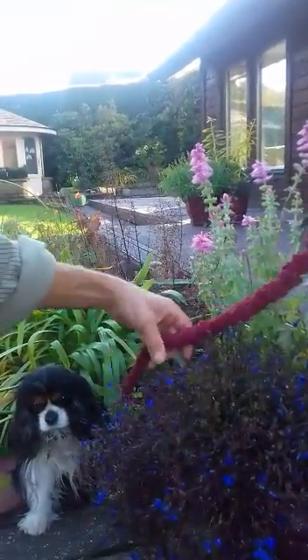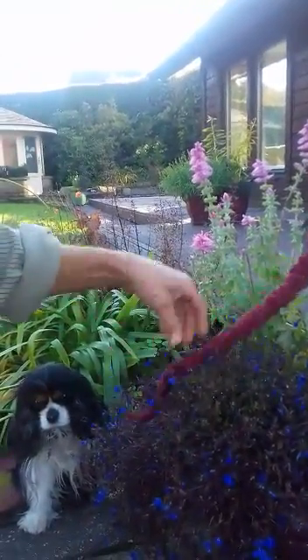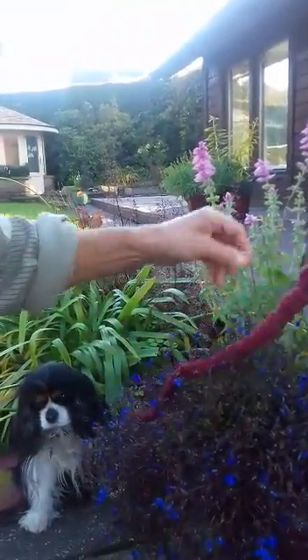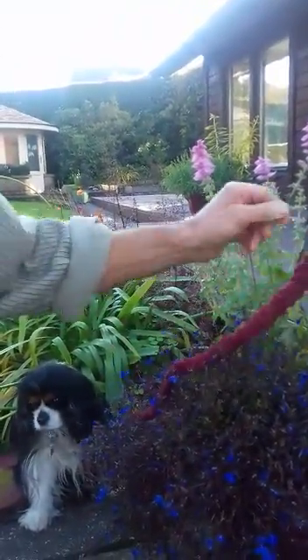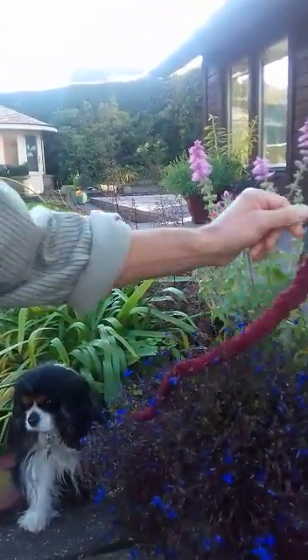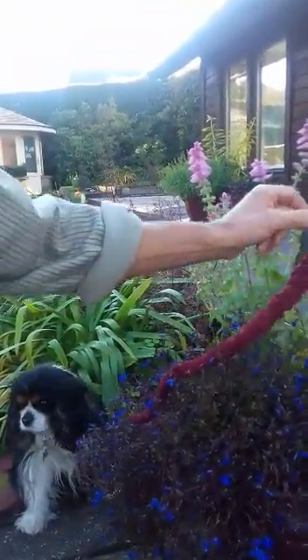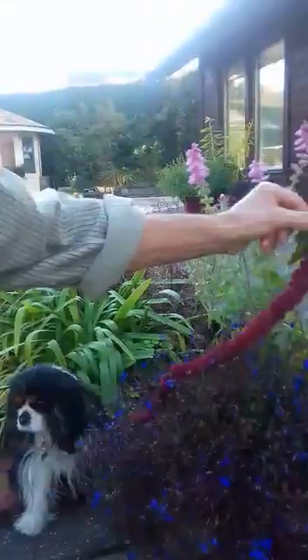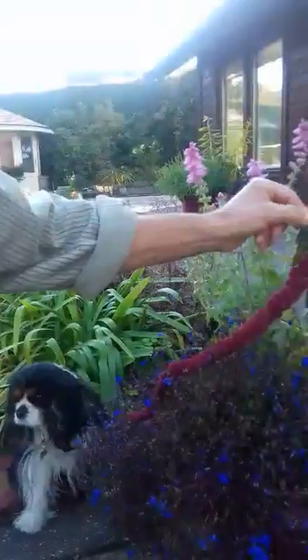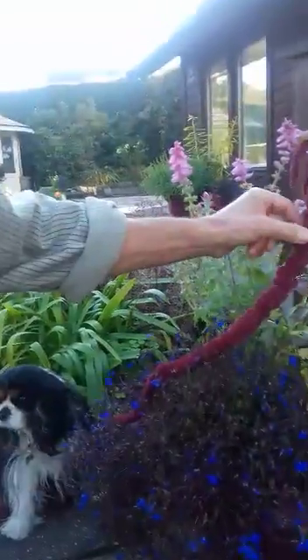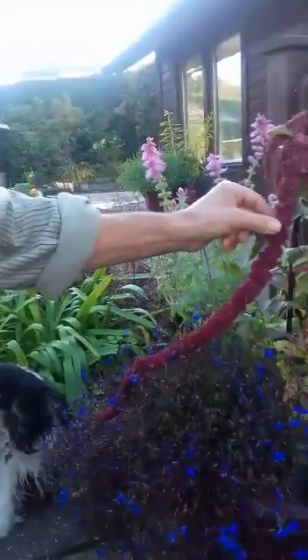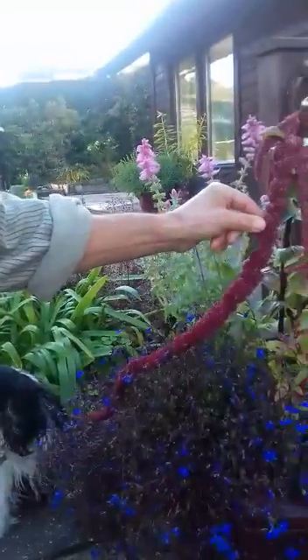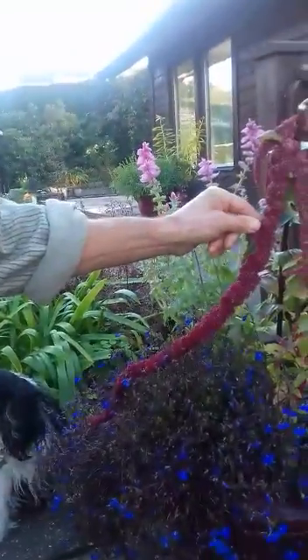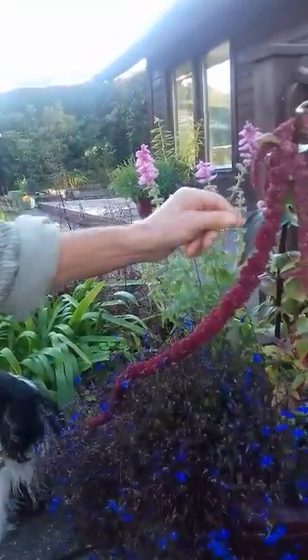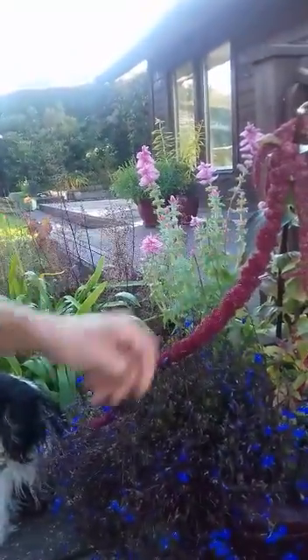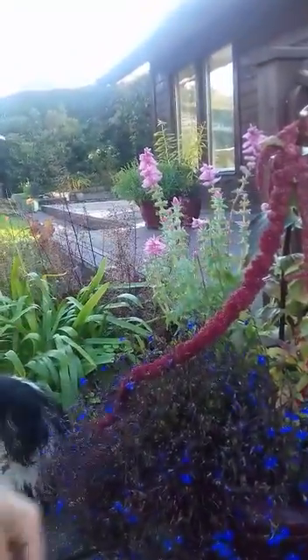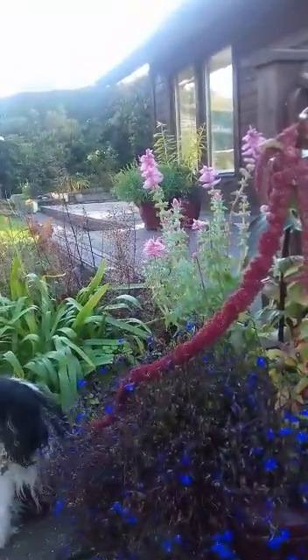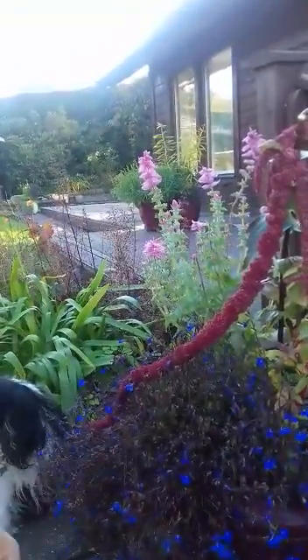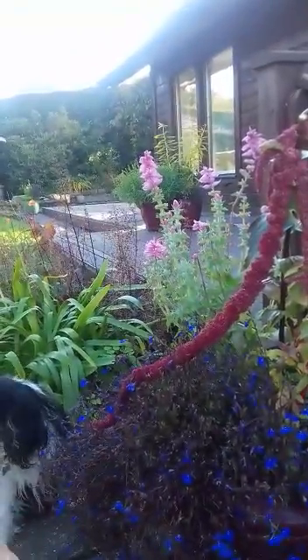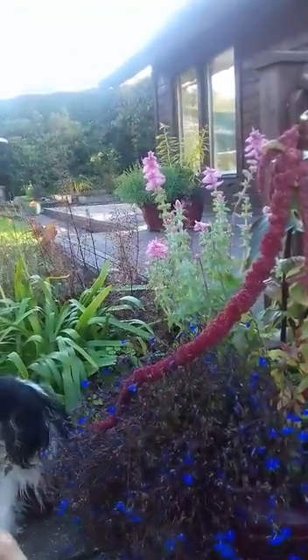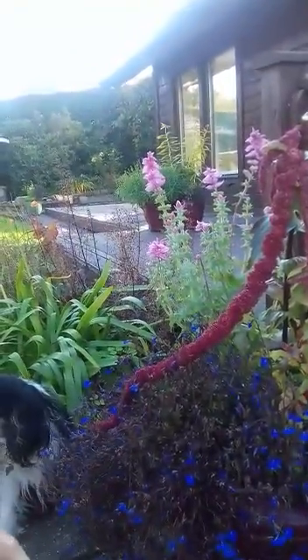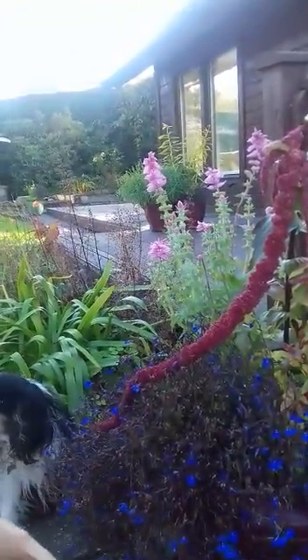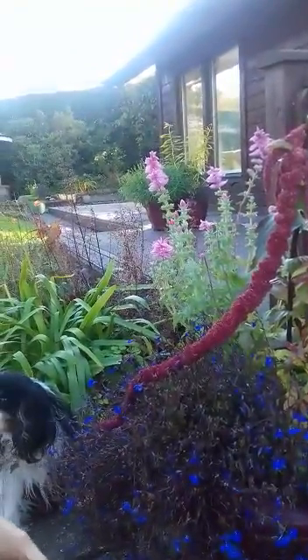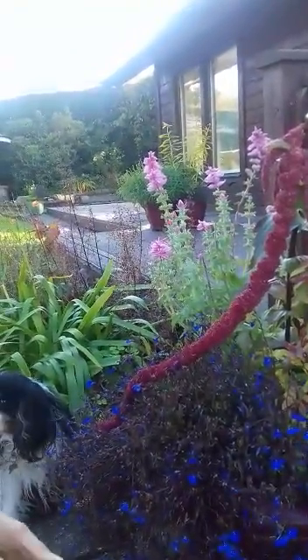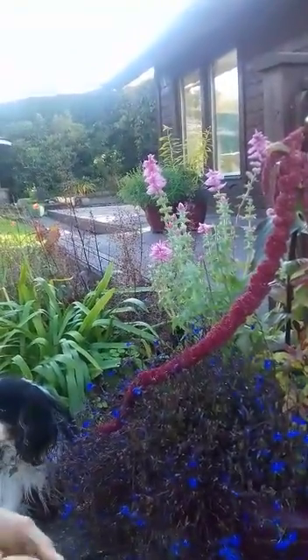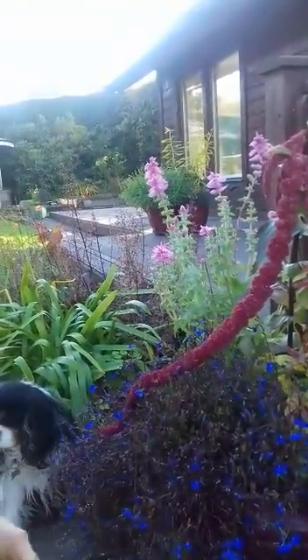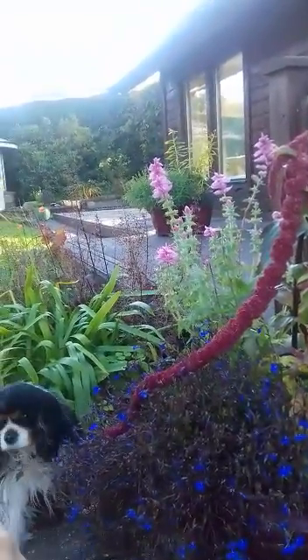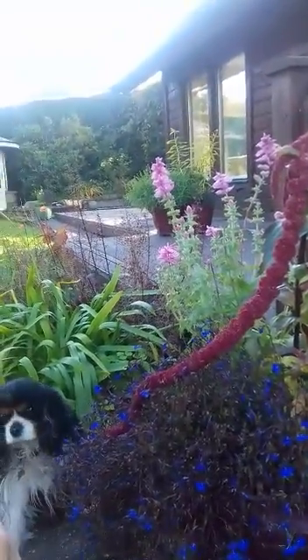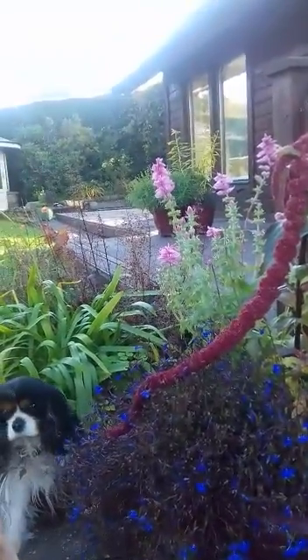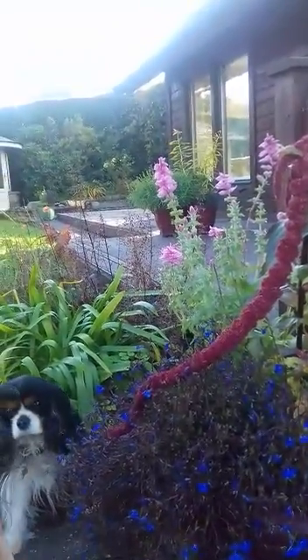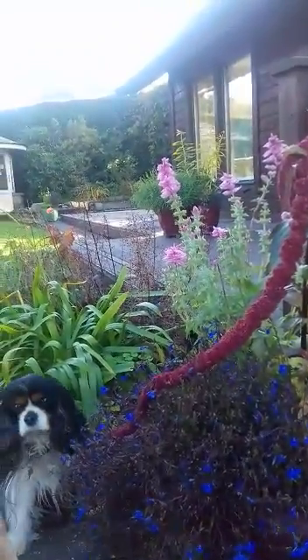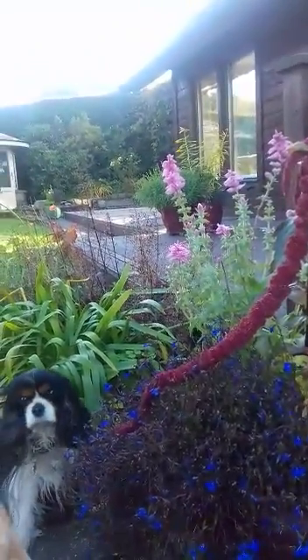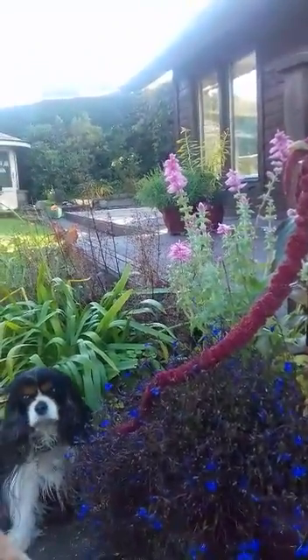You can actually dry the seeds from it. They're called Amaranth — it's like a quinoa.